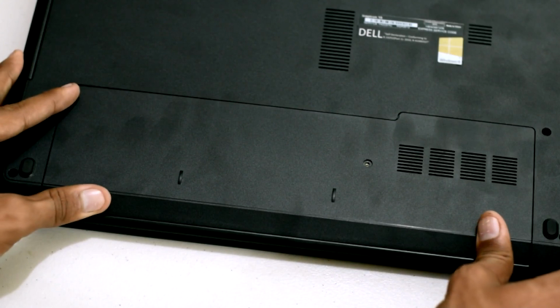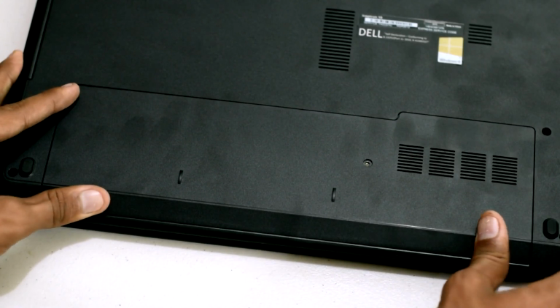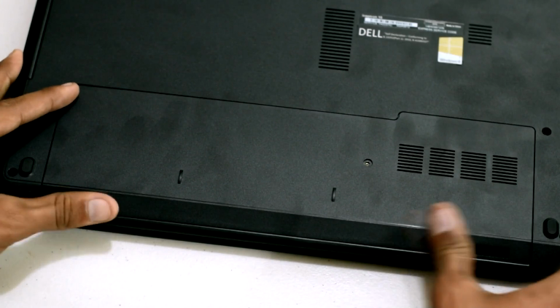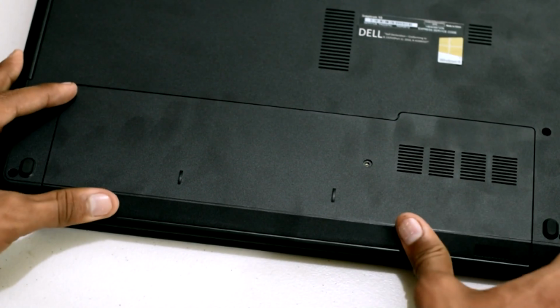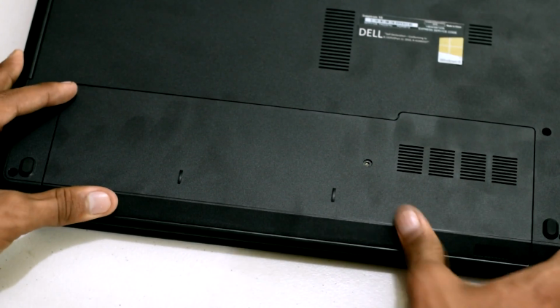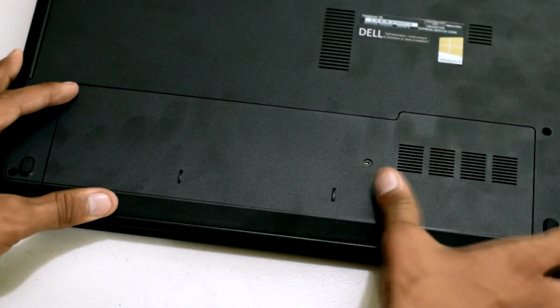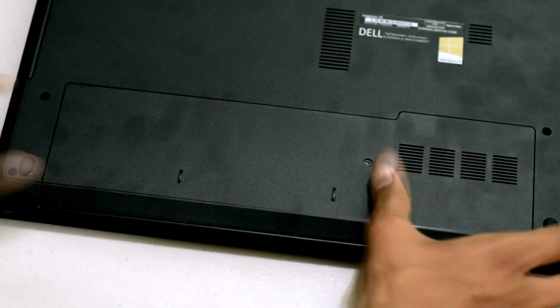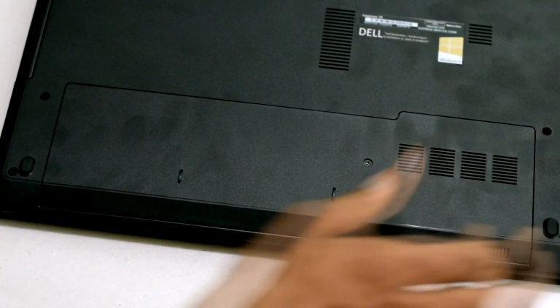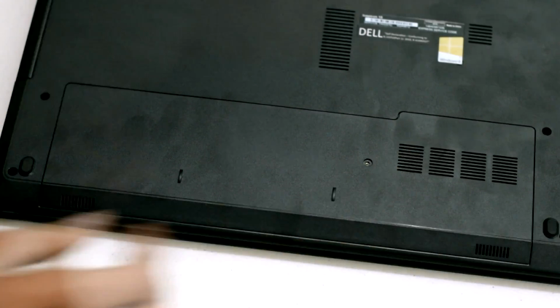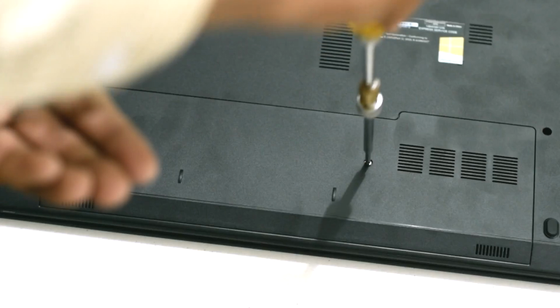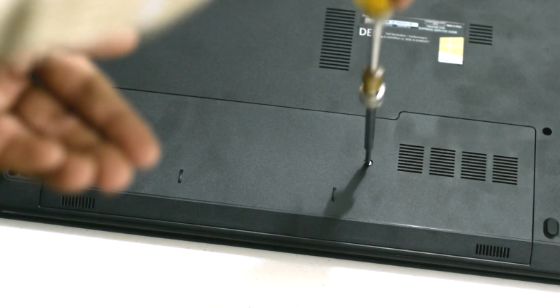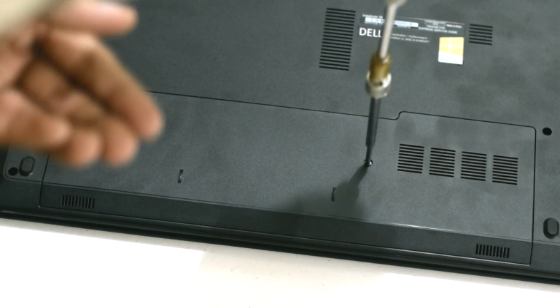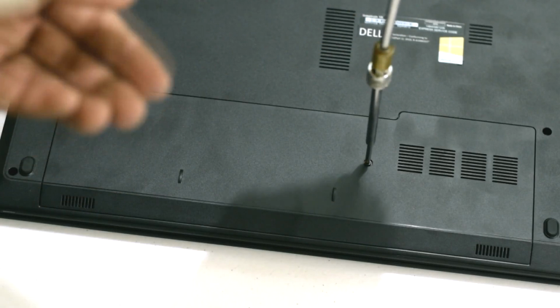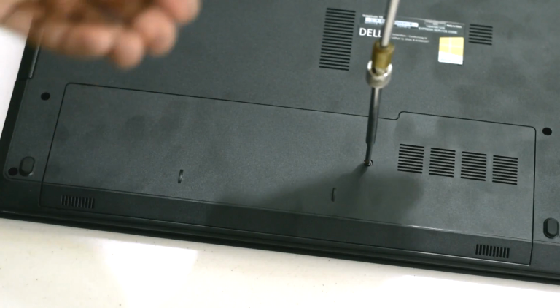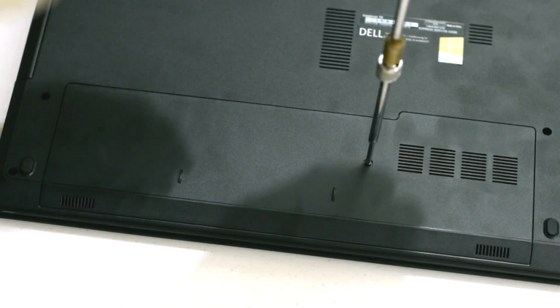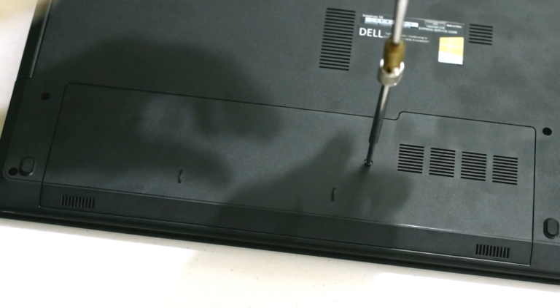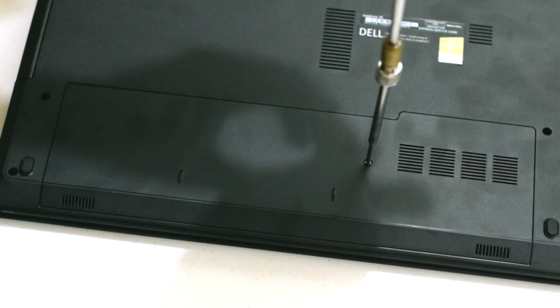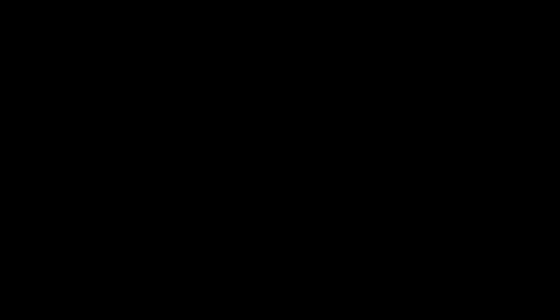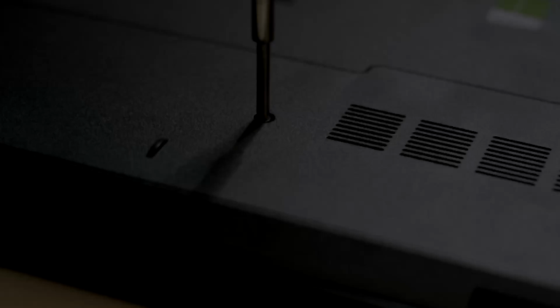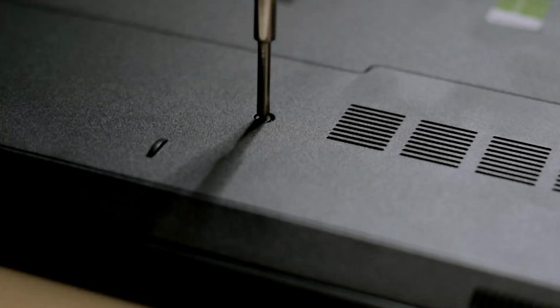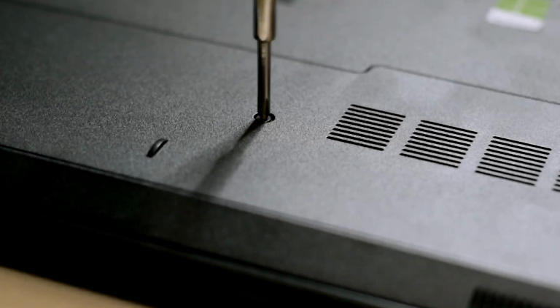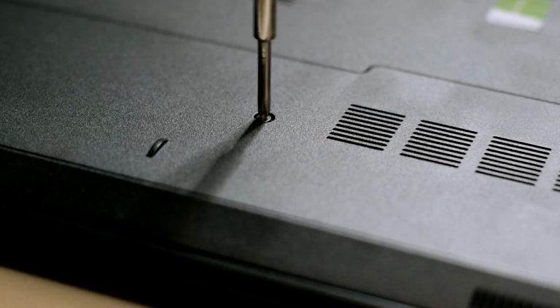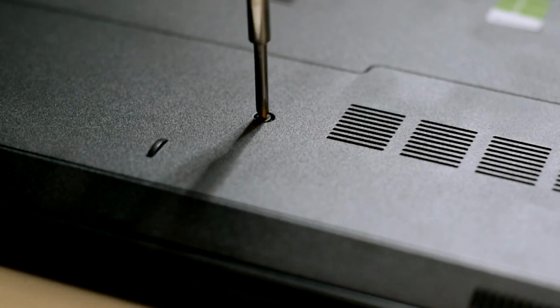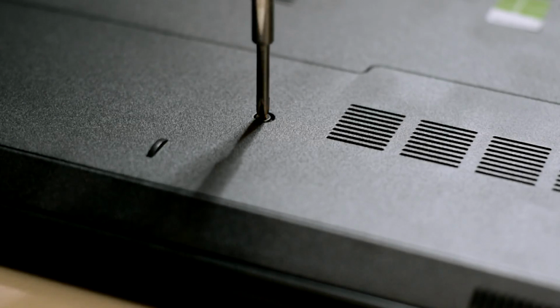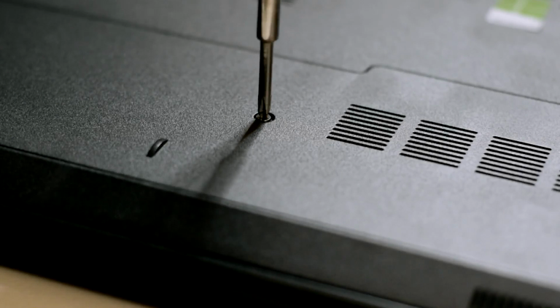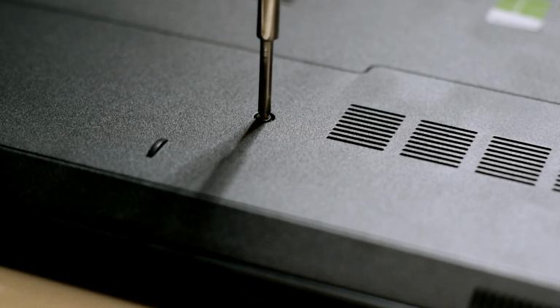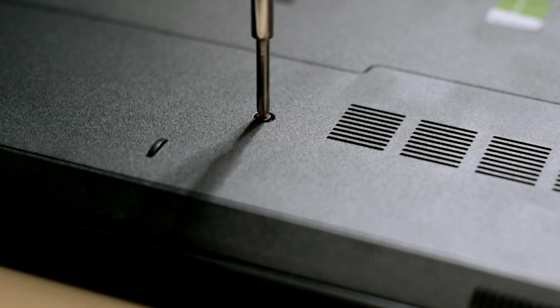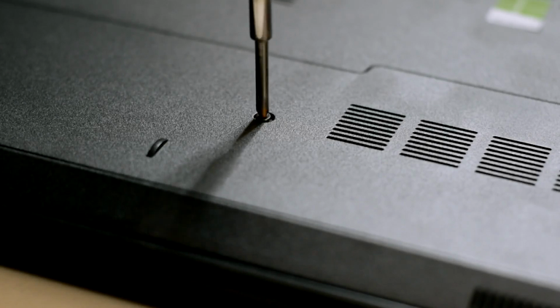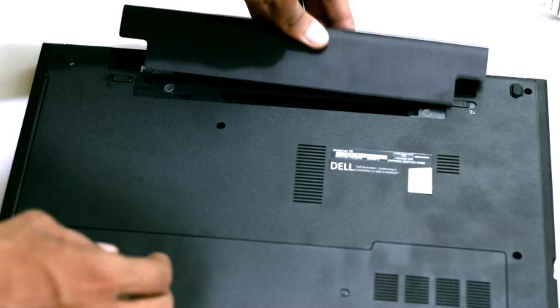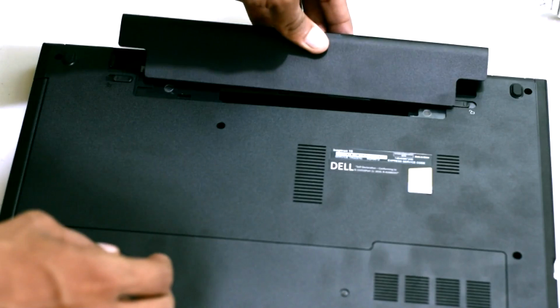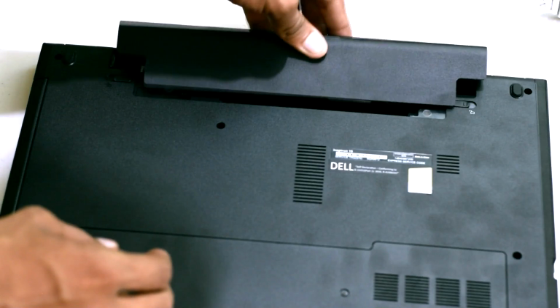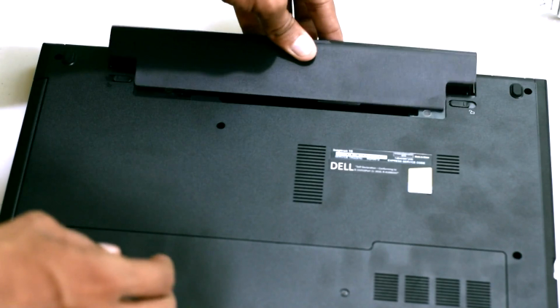Now close the case and tighten the screw. Insert the battery and that's it.